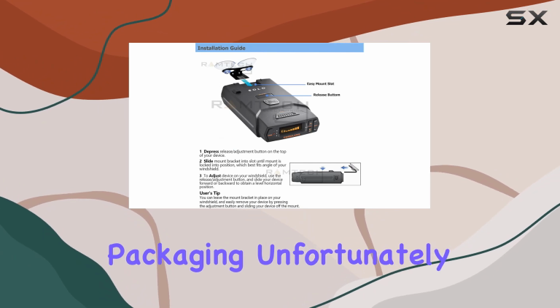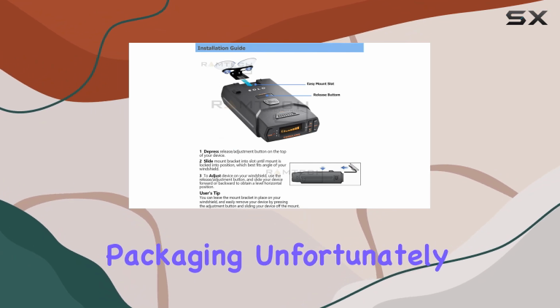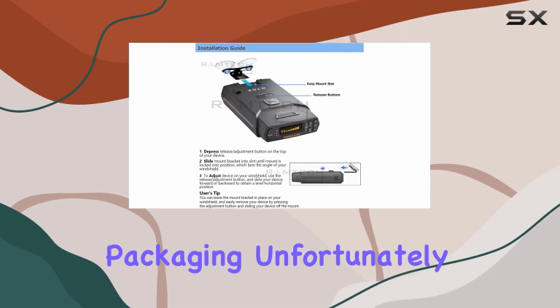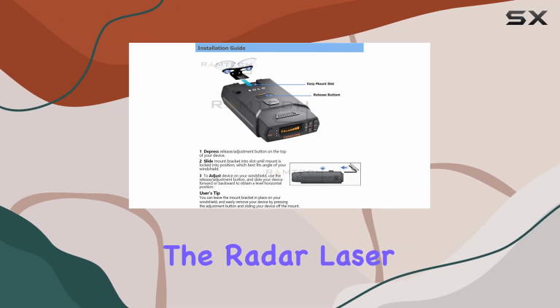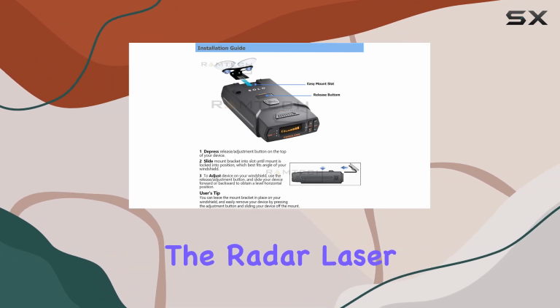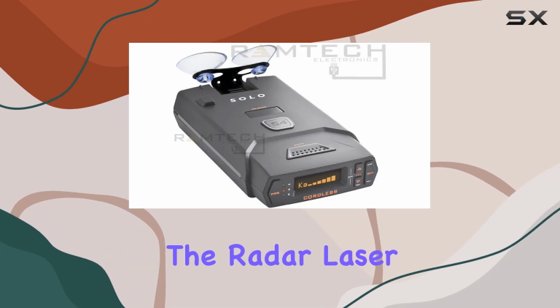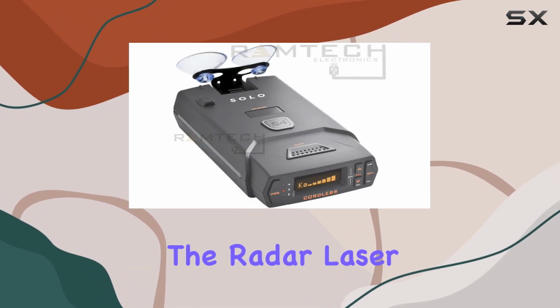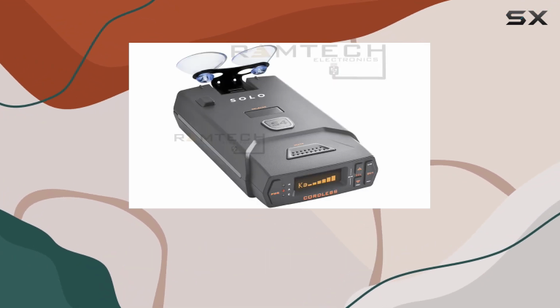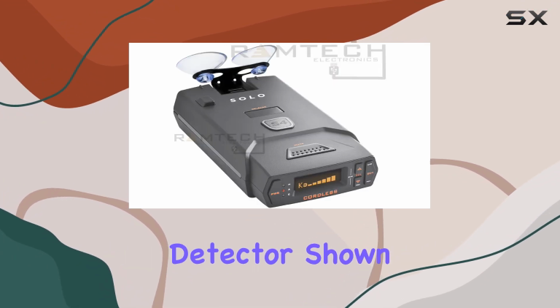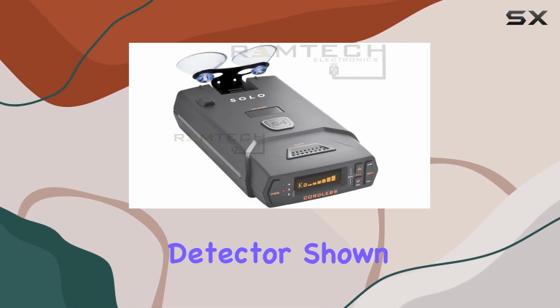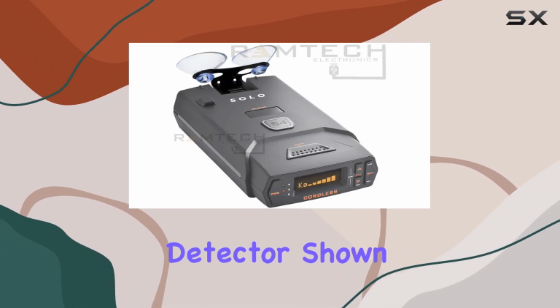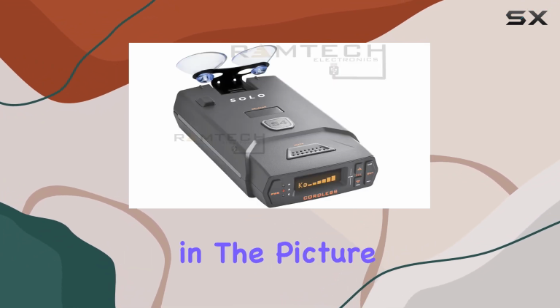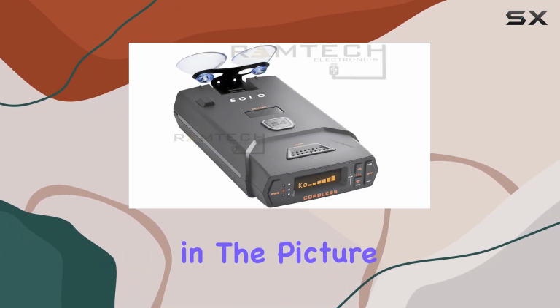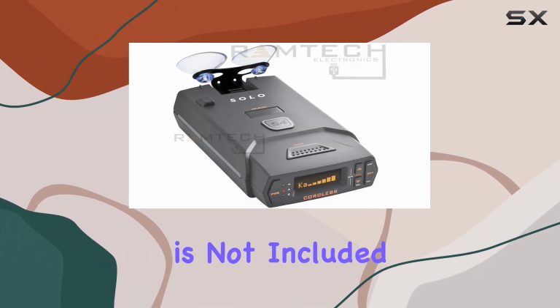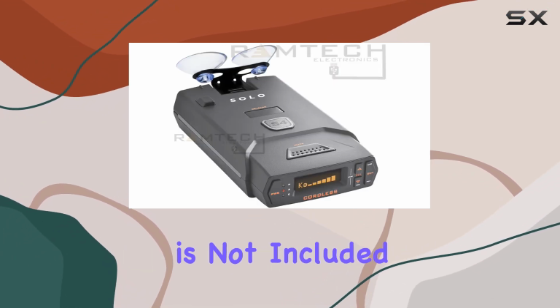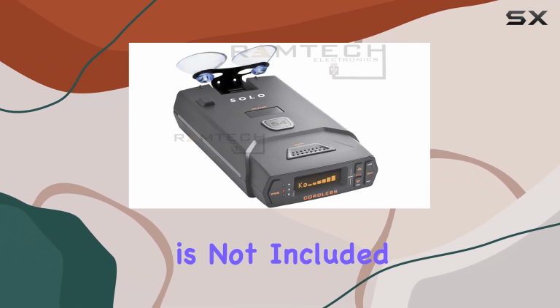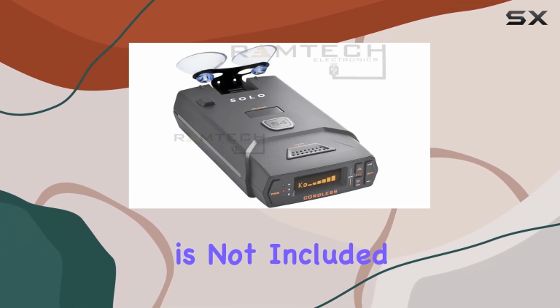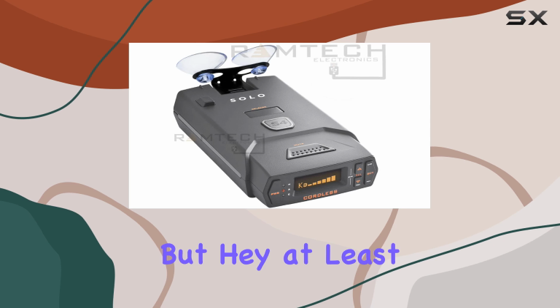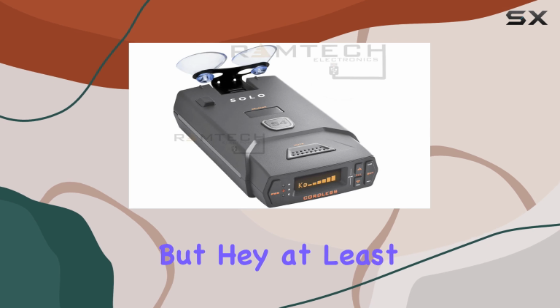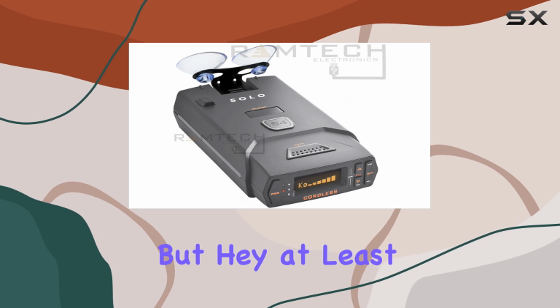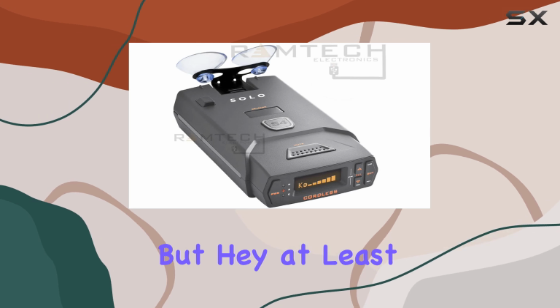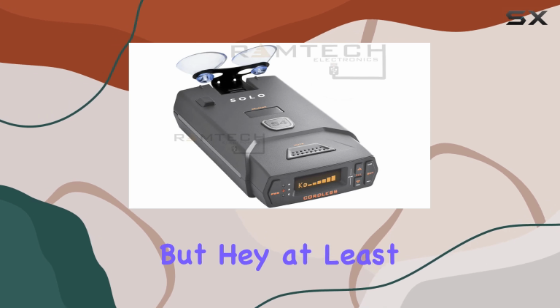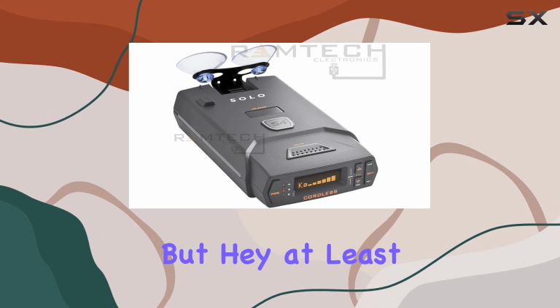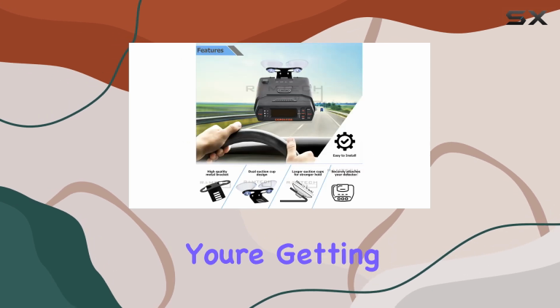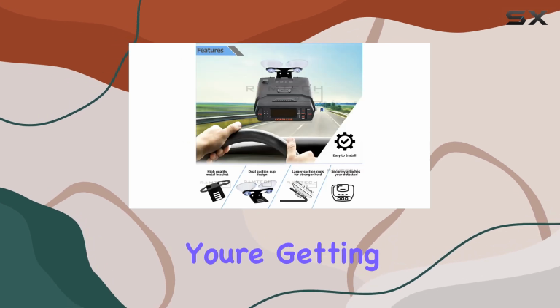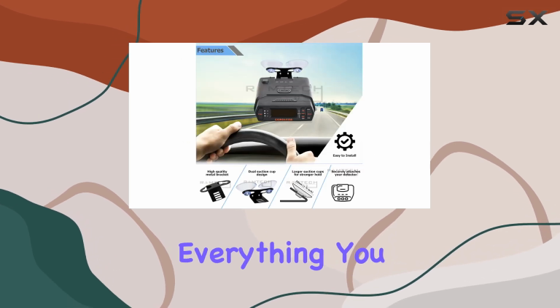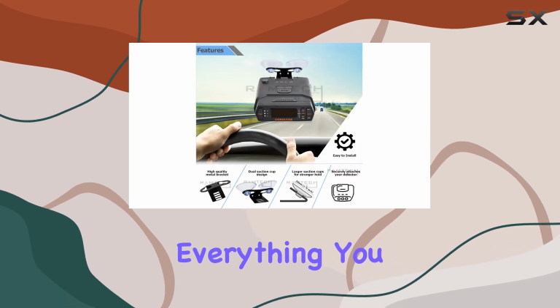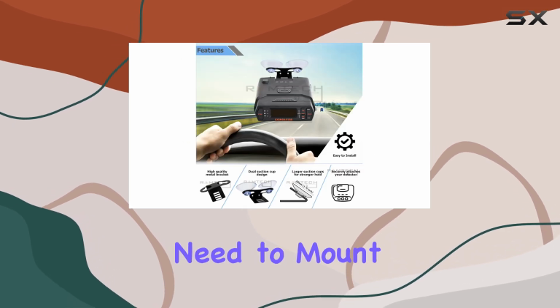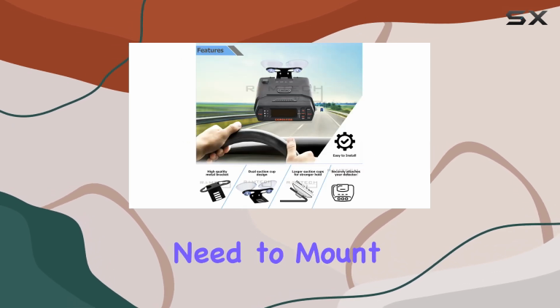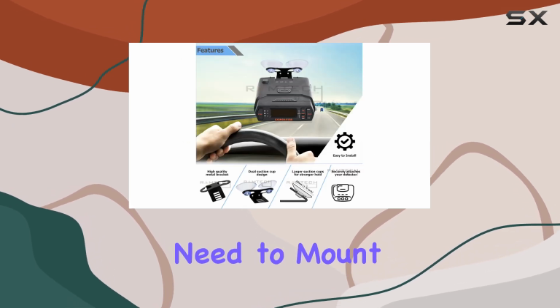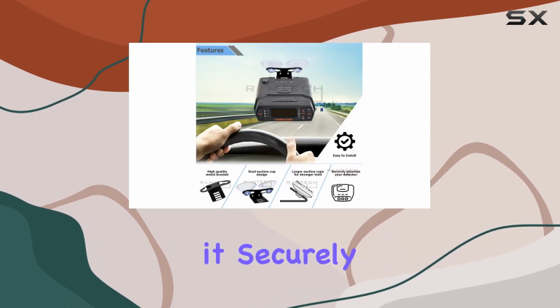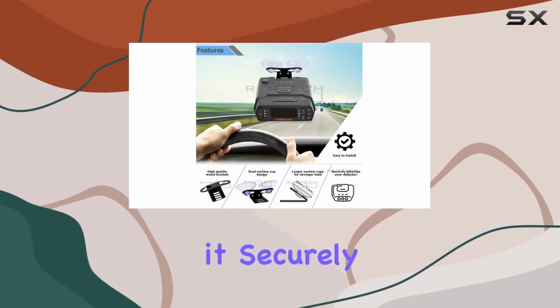Unfortunately, the radar laser detector shown in the picture is not included, but at least you're getting everything you need to mount it securely.